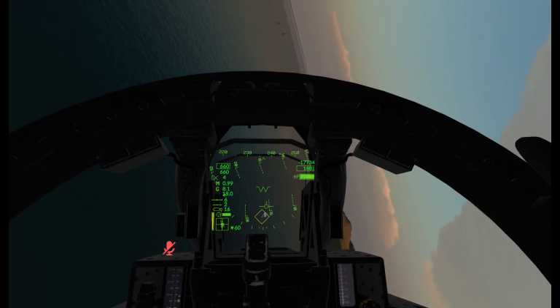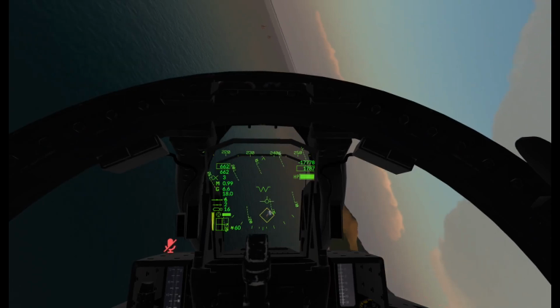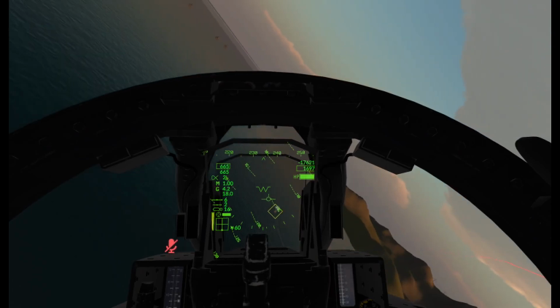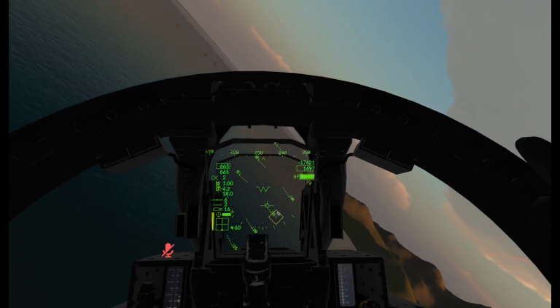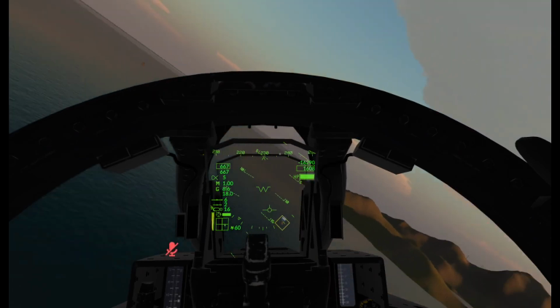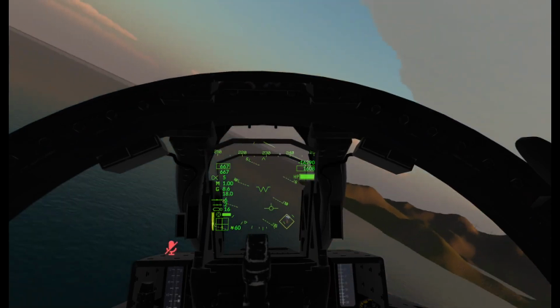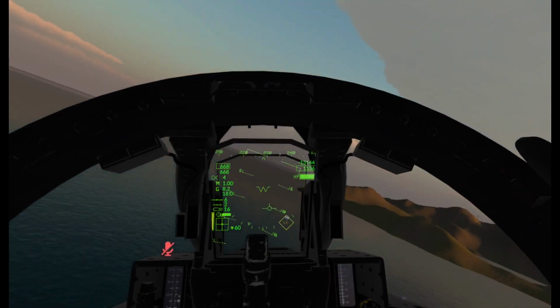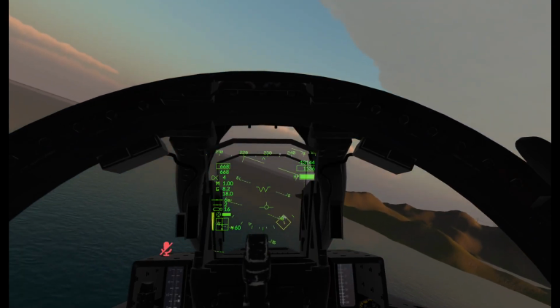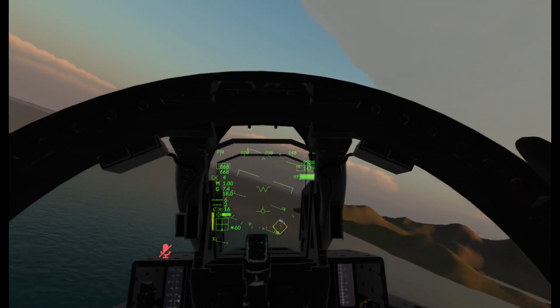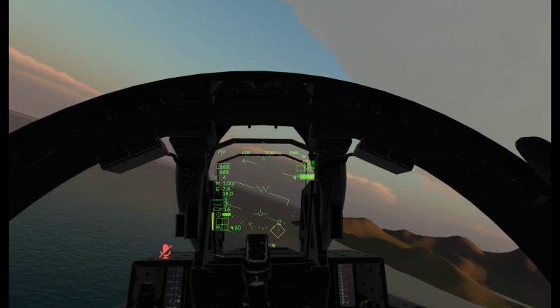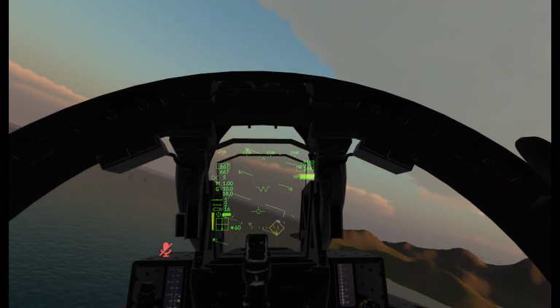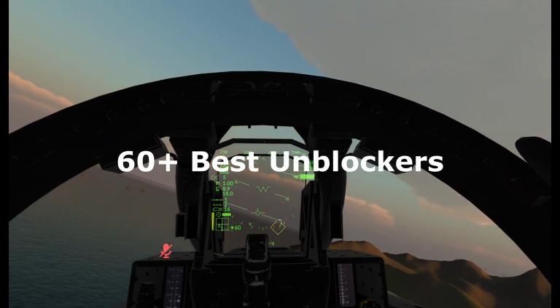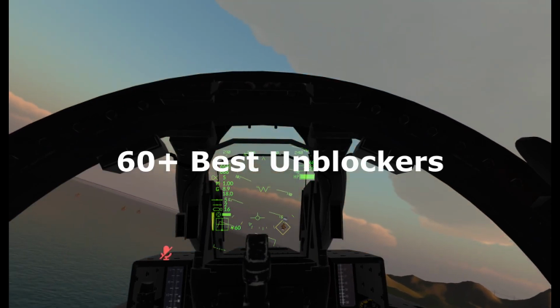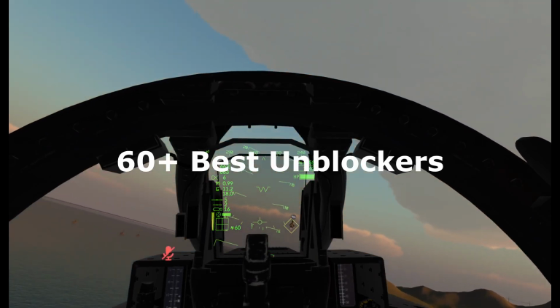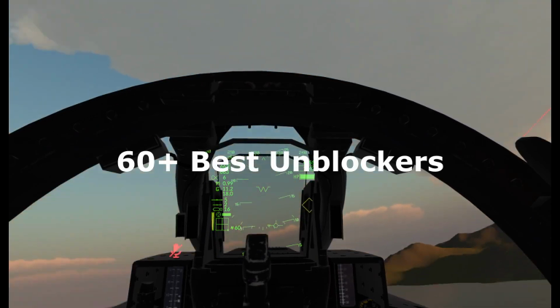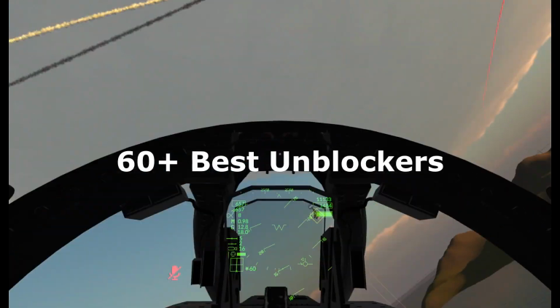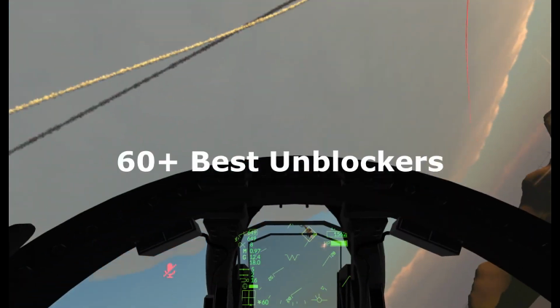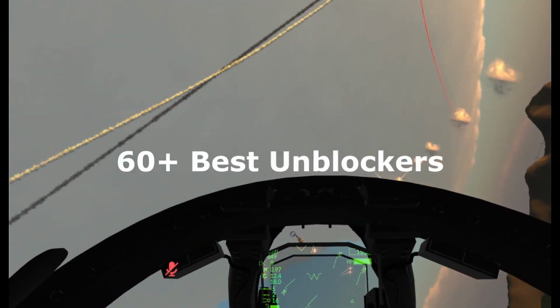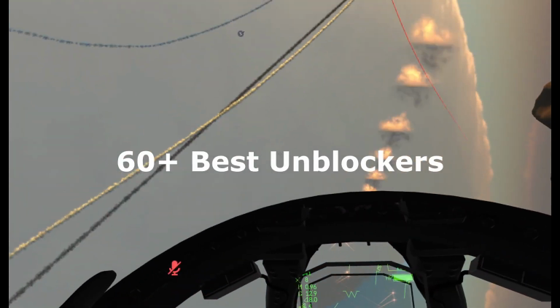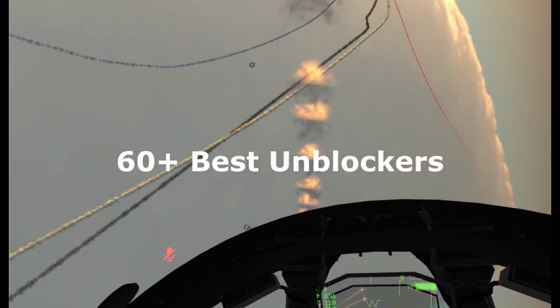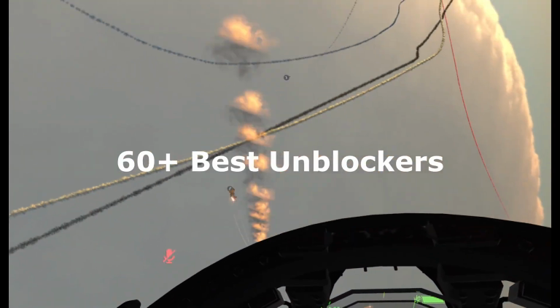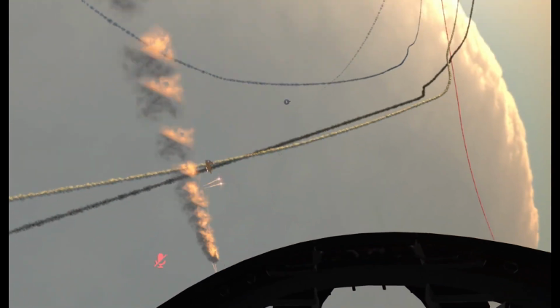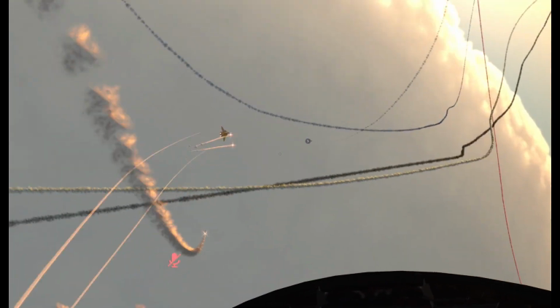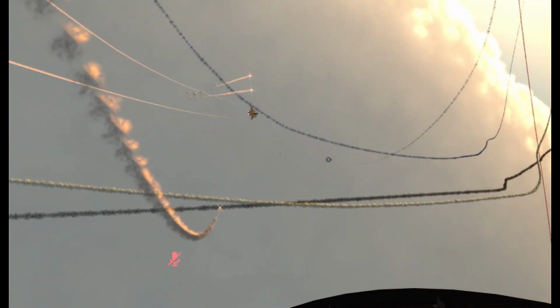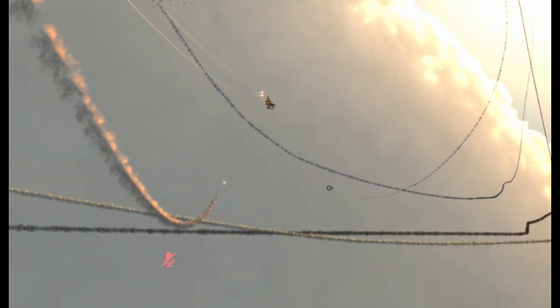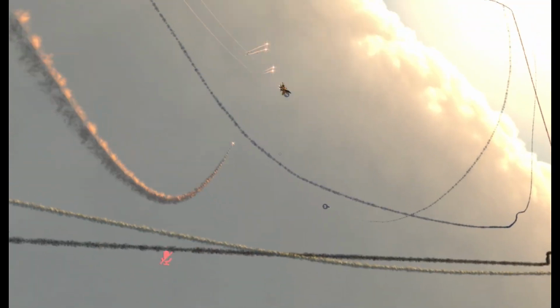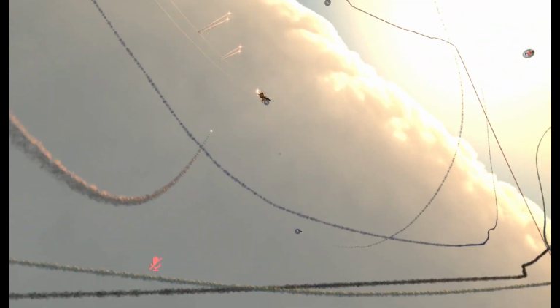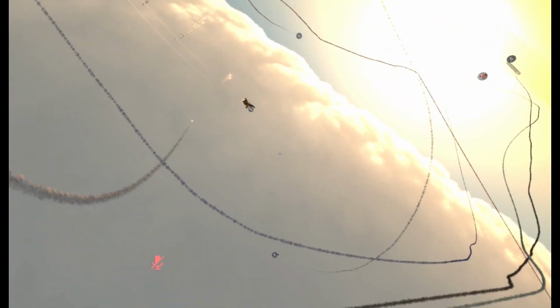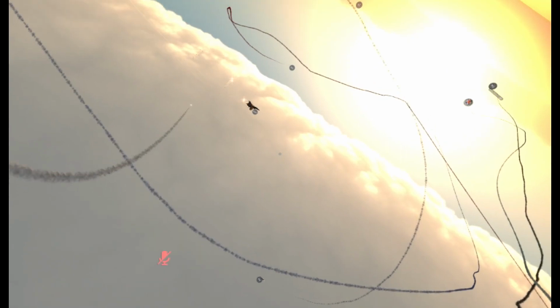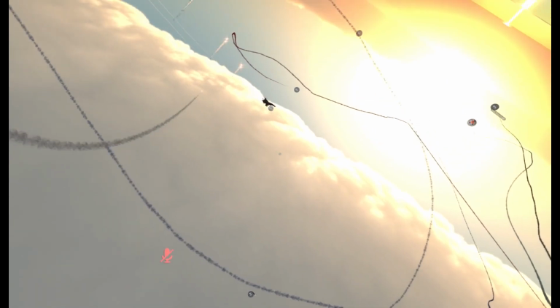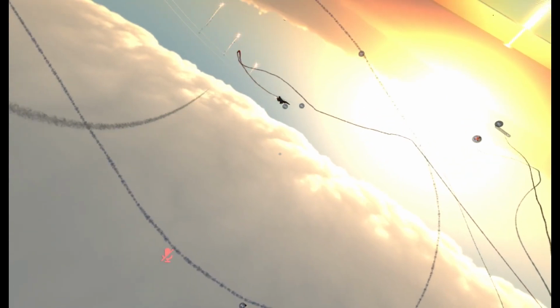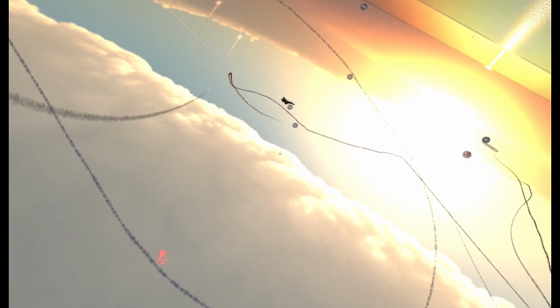What's up everyone! Today I'm showing you 60 best unblockers for your school Chromebooks in 2023.